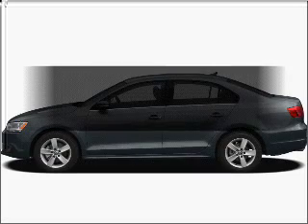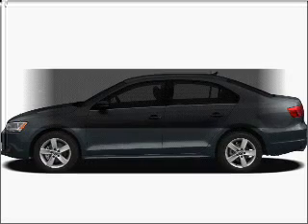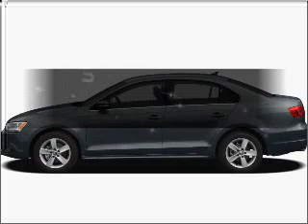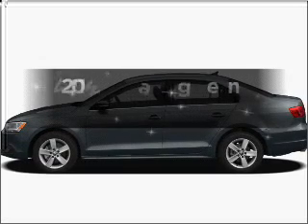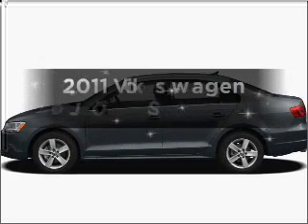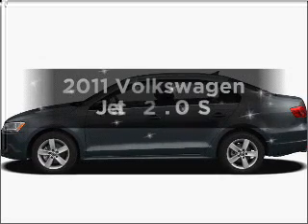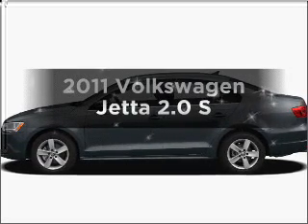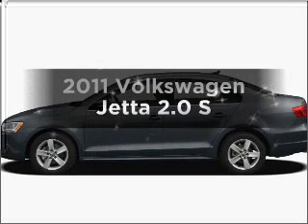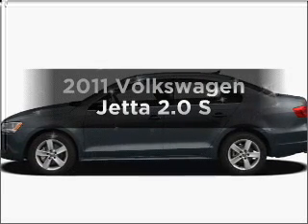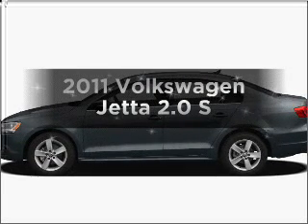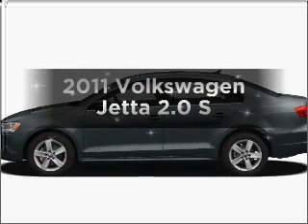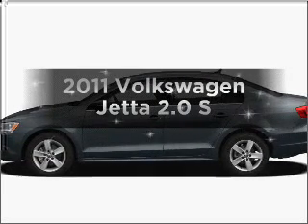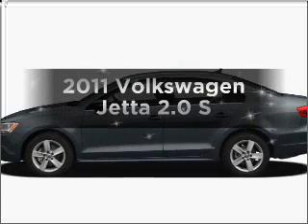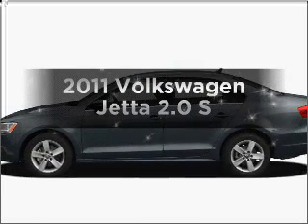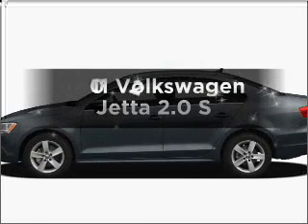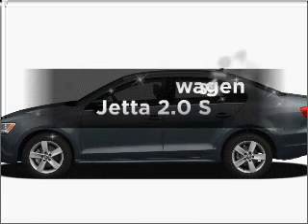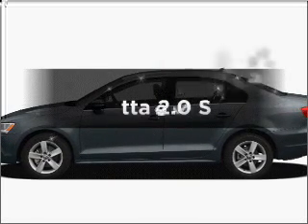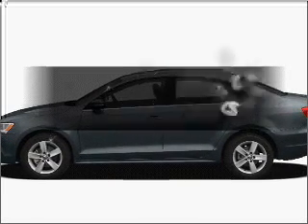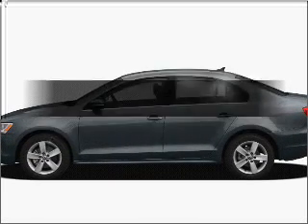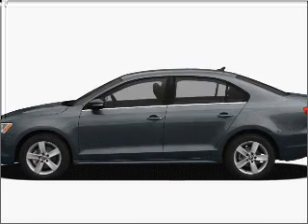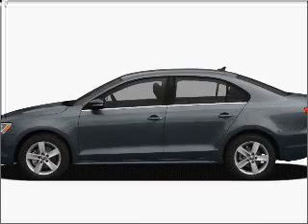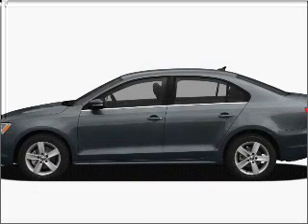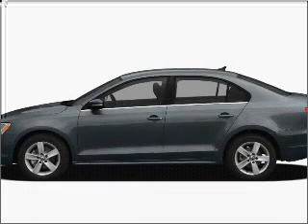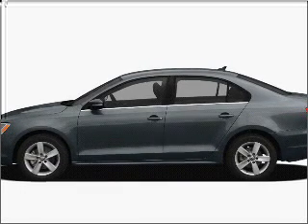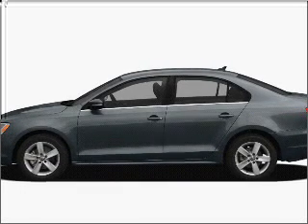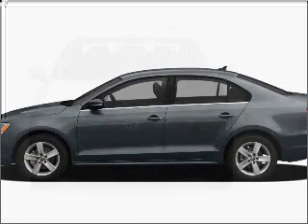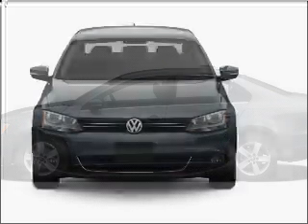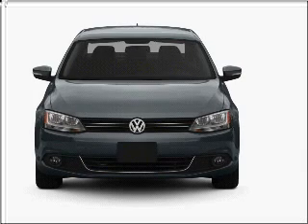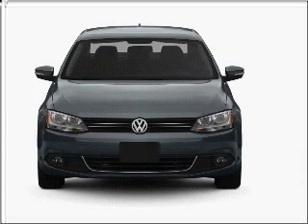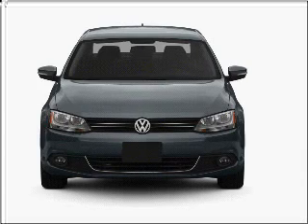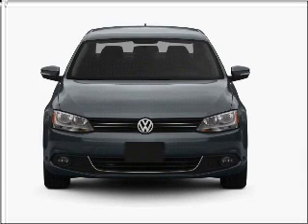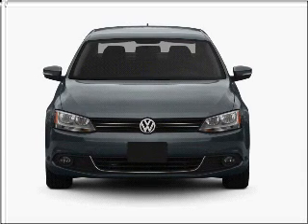Presenting the 2011 Volkswagen Jetta. Travel the roads in style and comfort in this great vehicle.